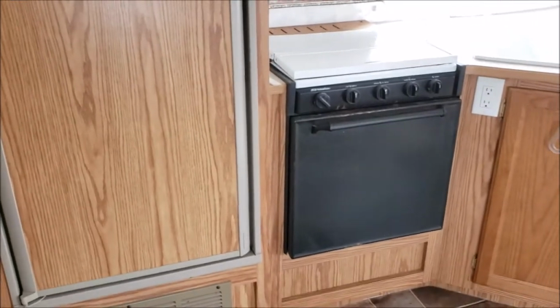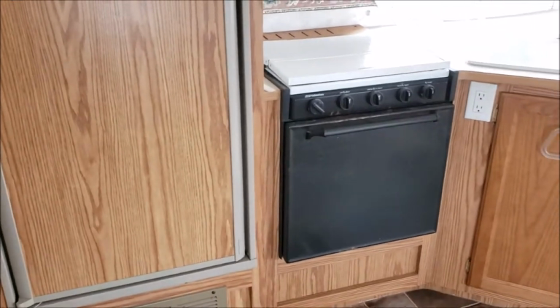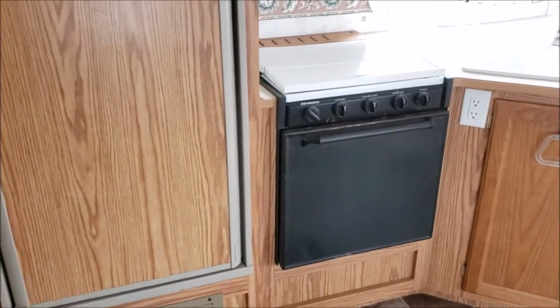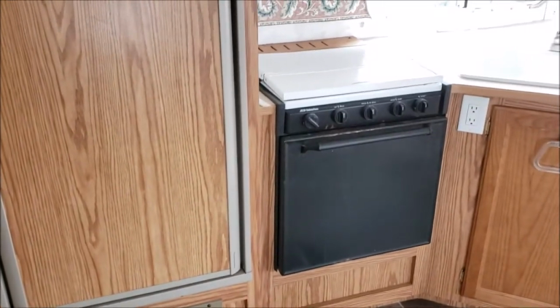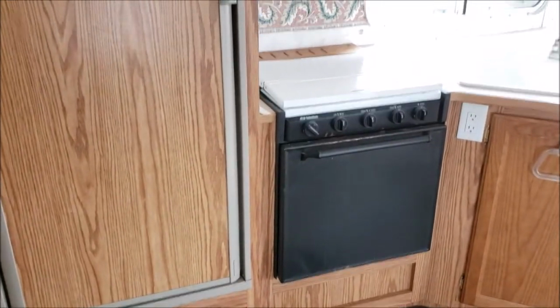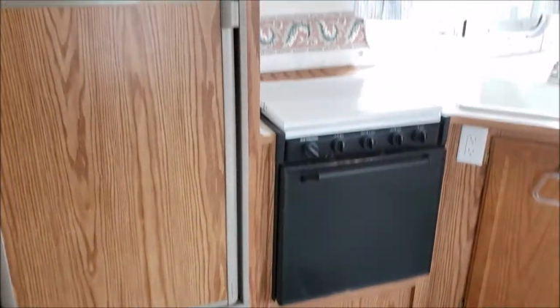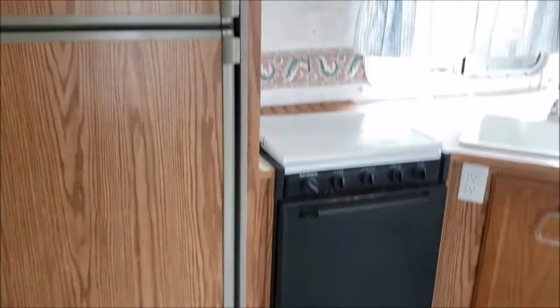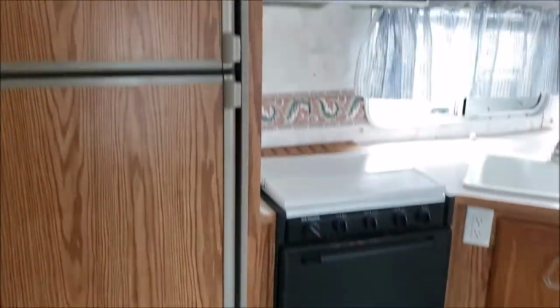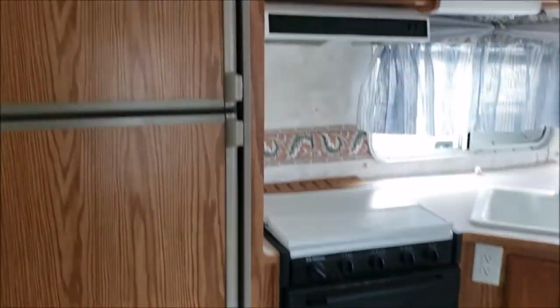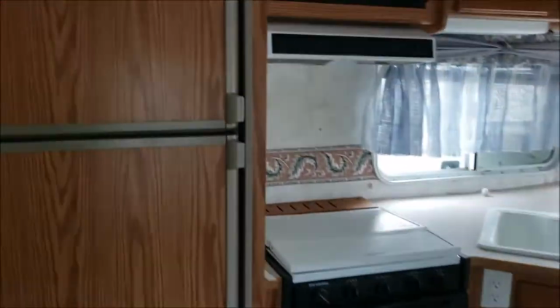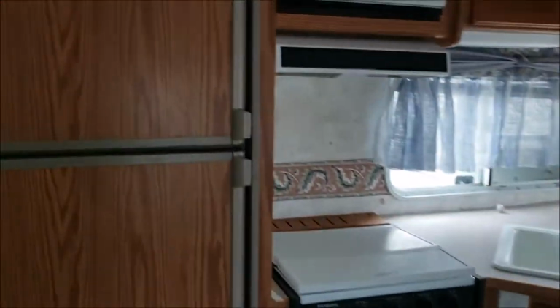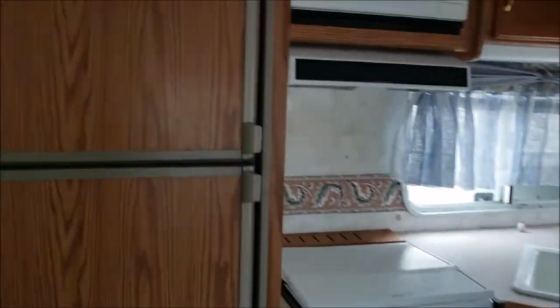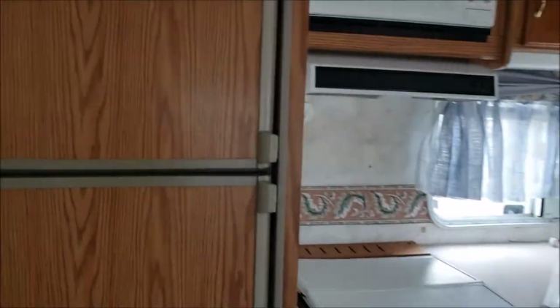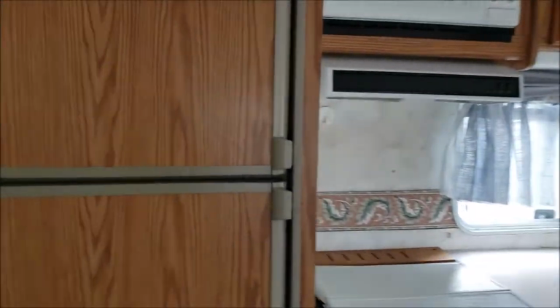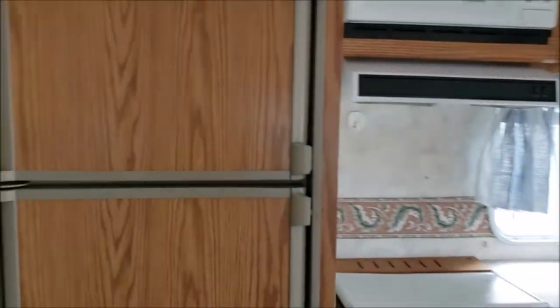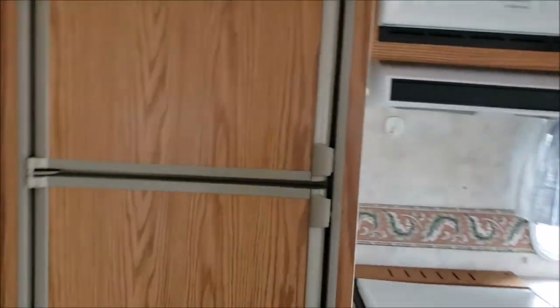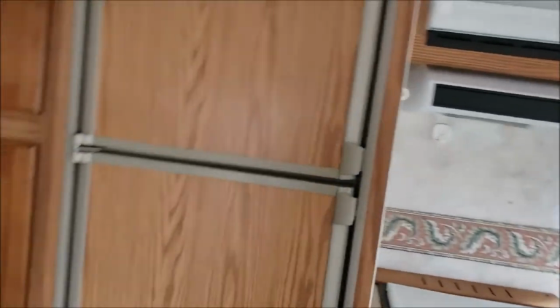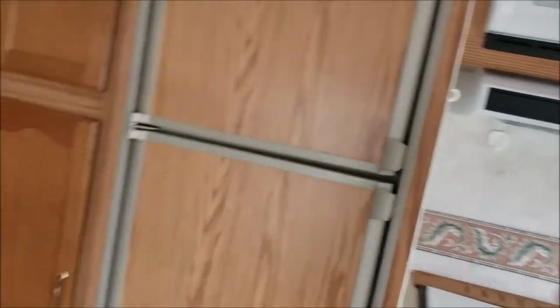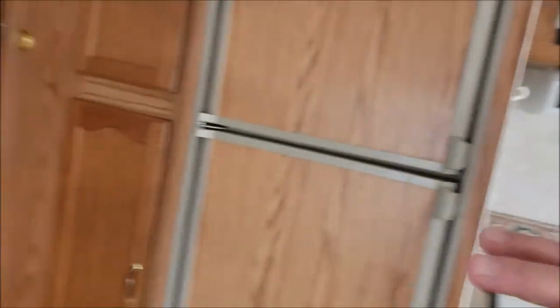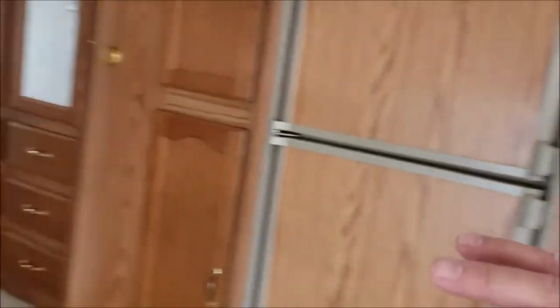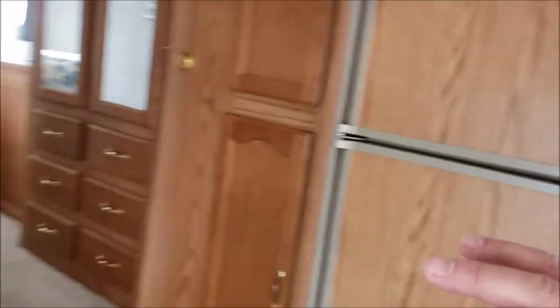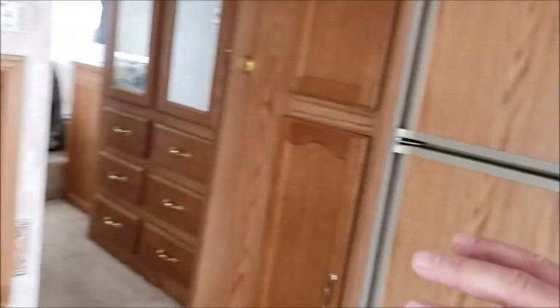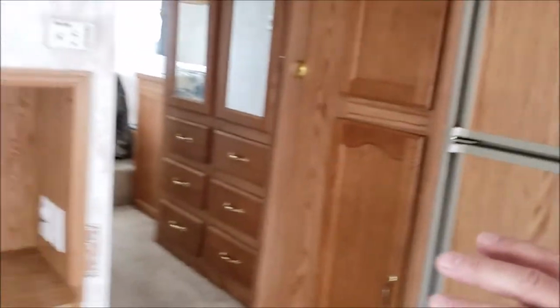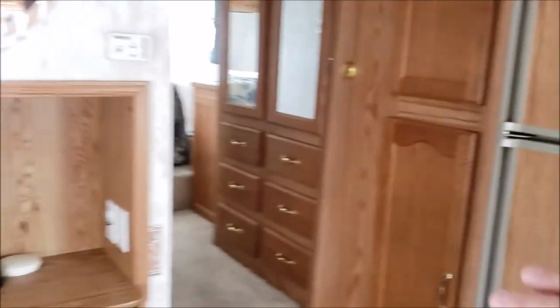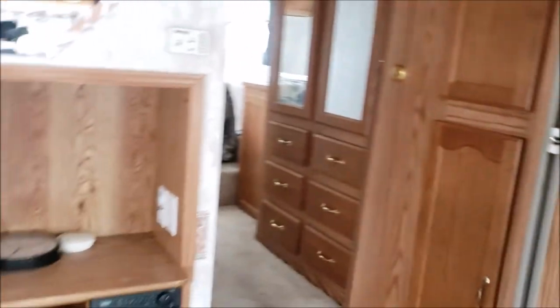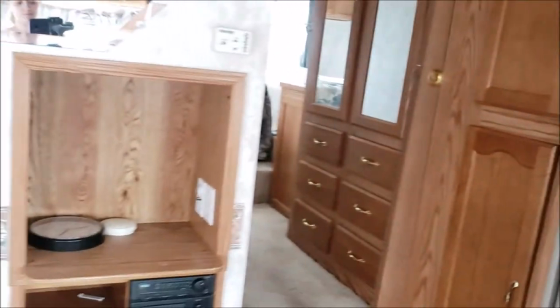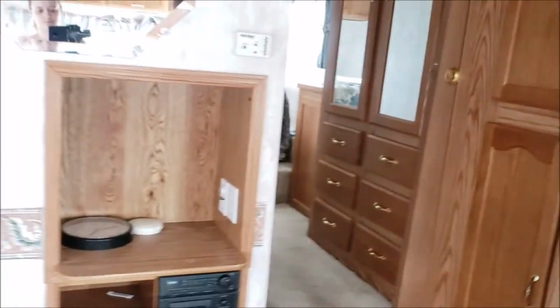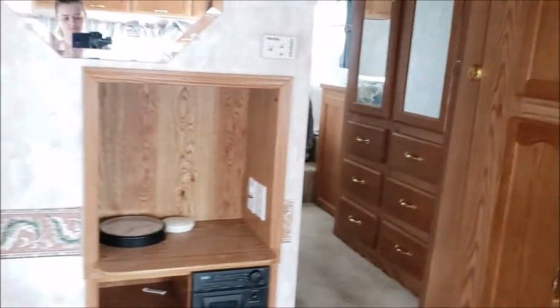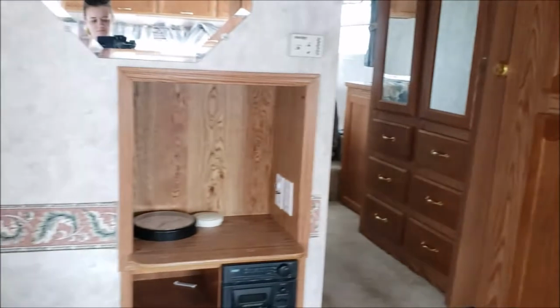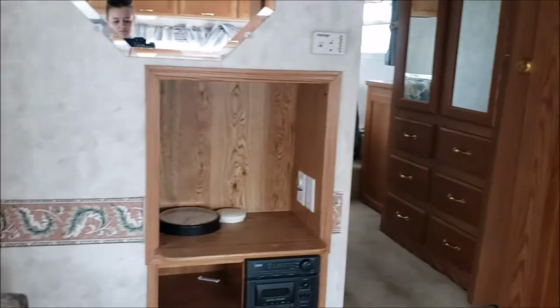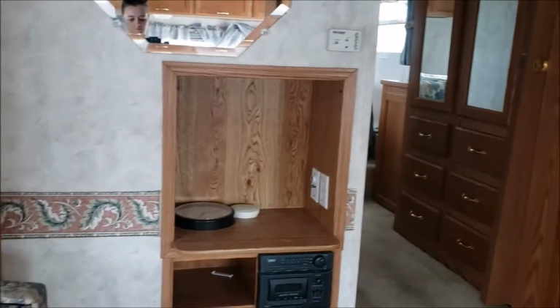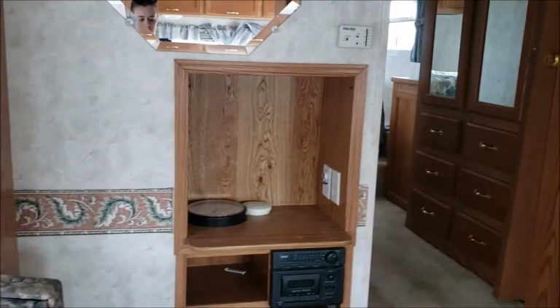It is a central air unit, ready to mount your own TV in there. It does have the stereo system.